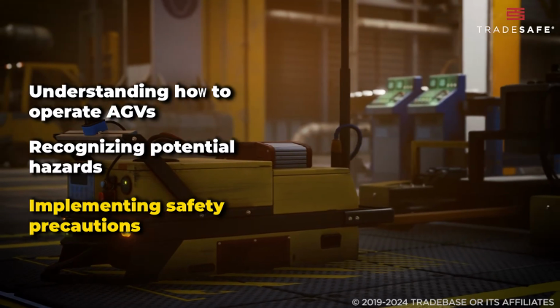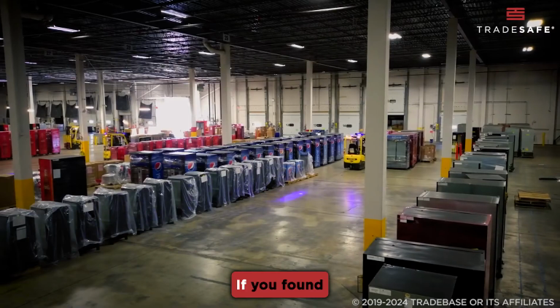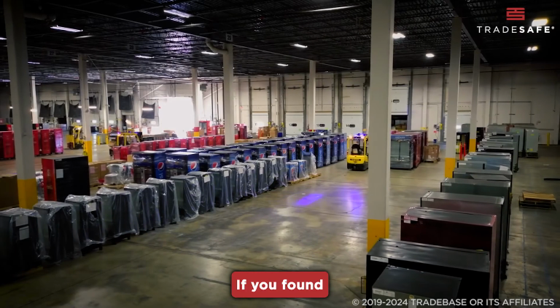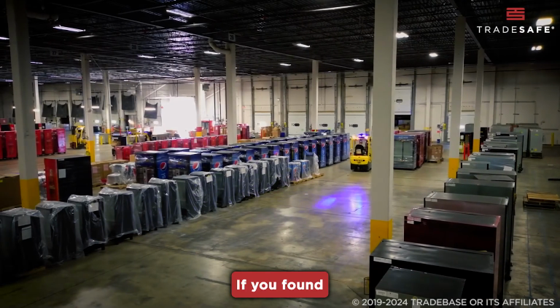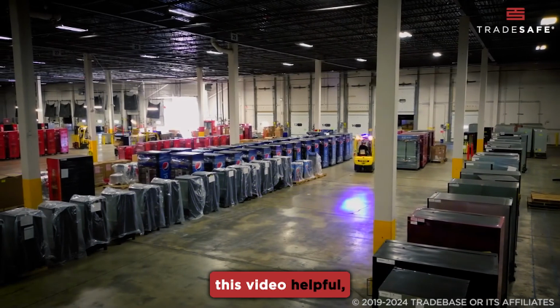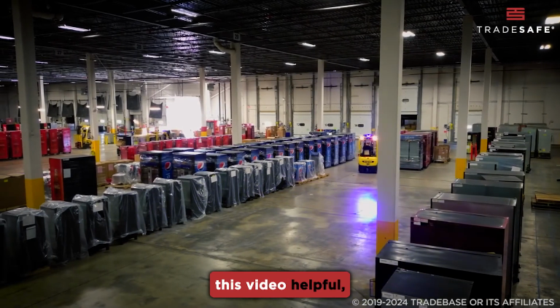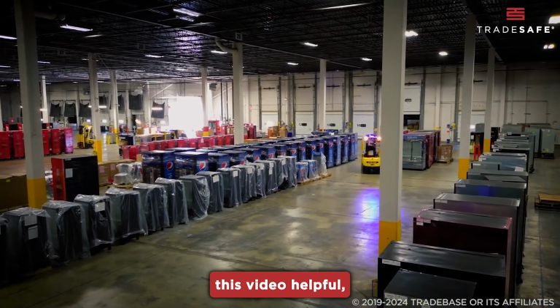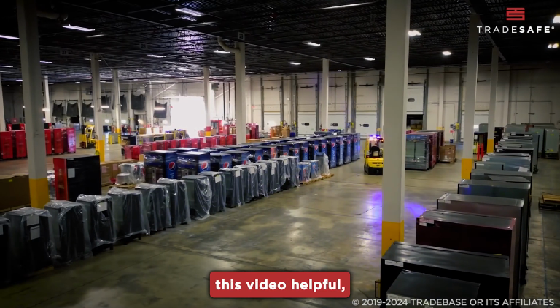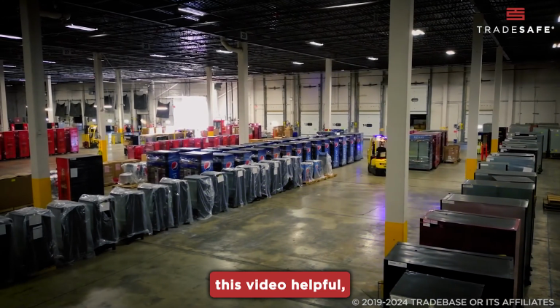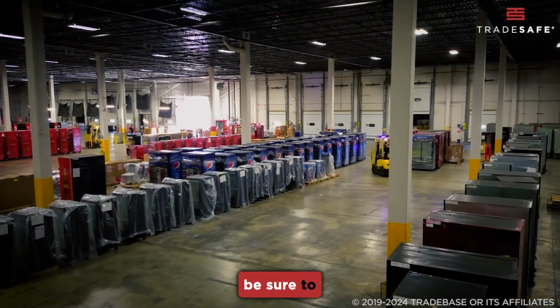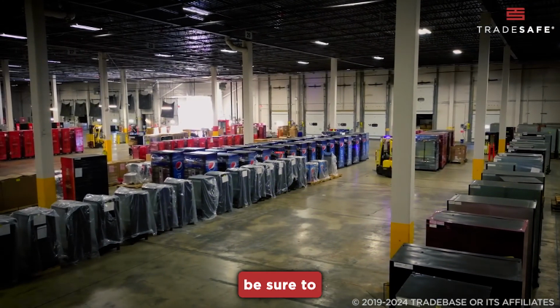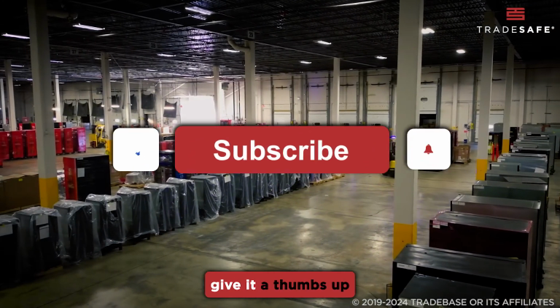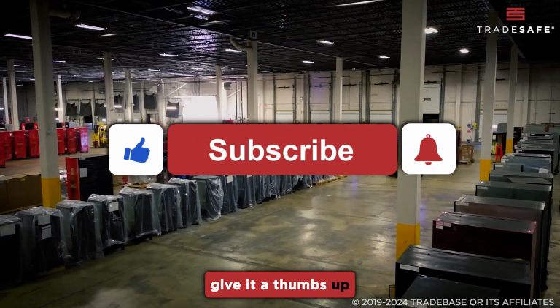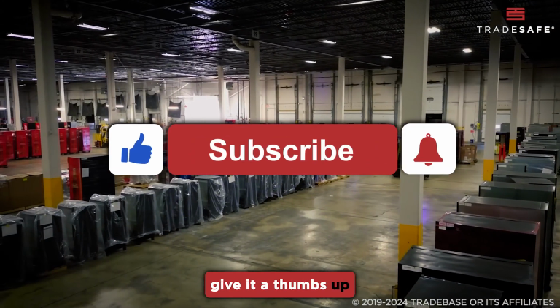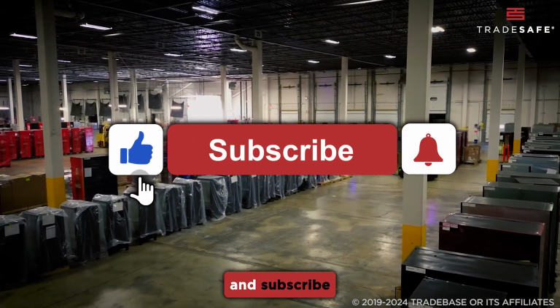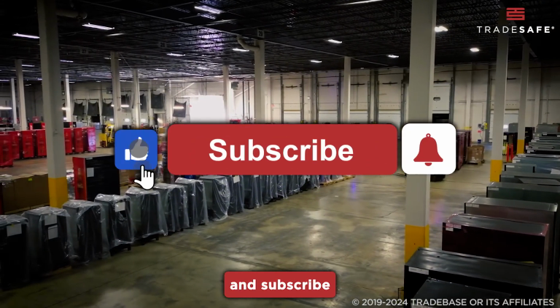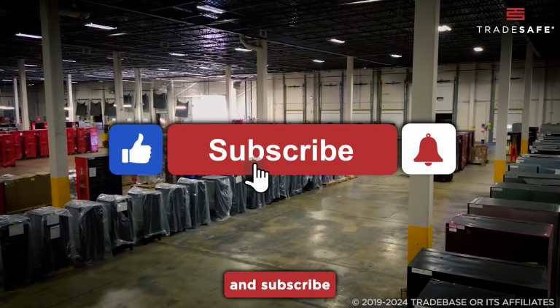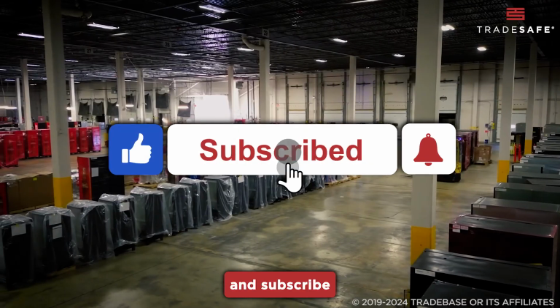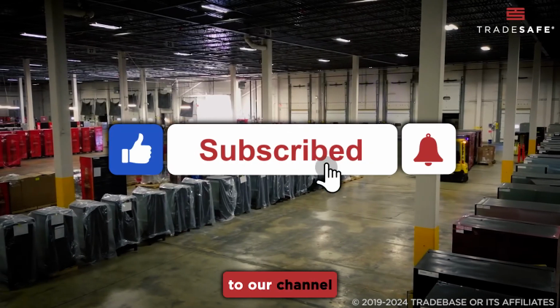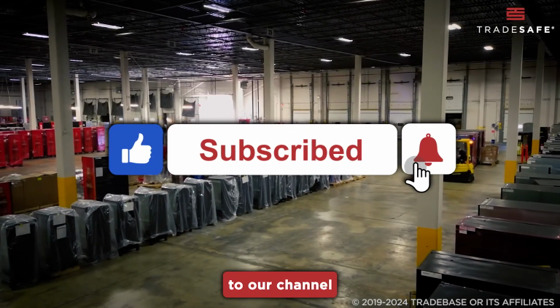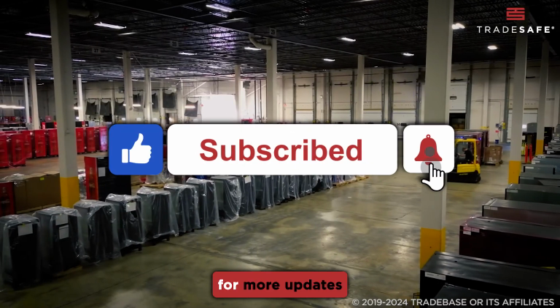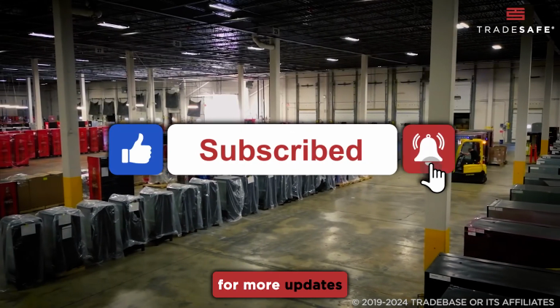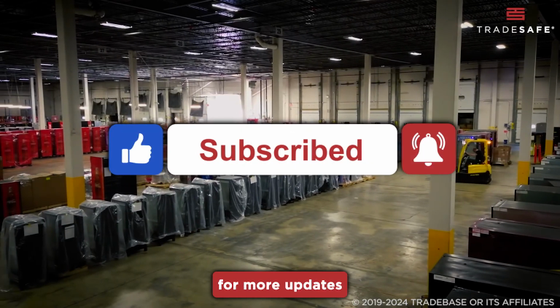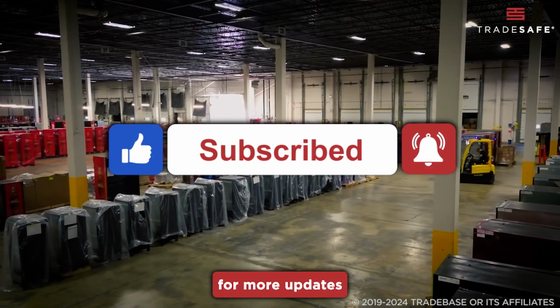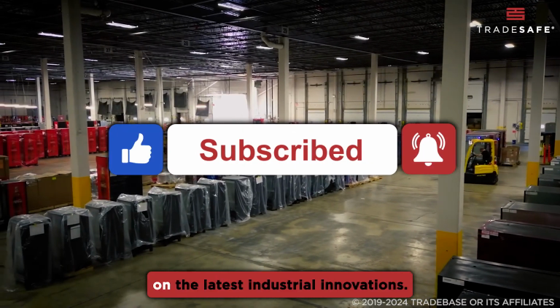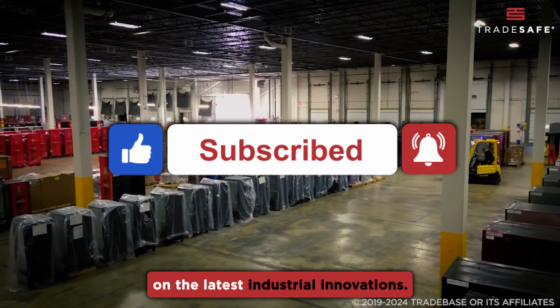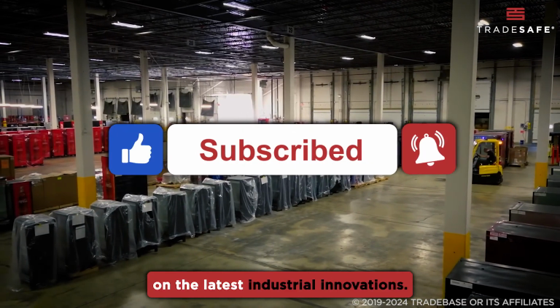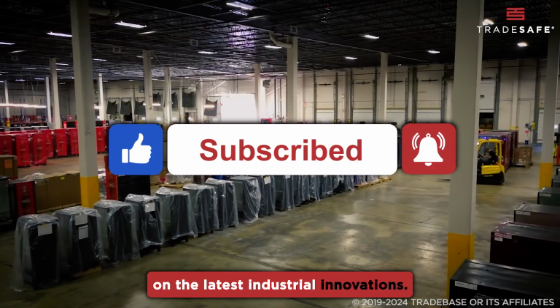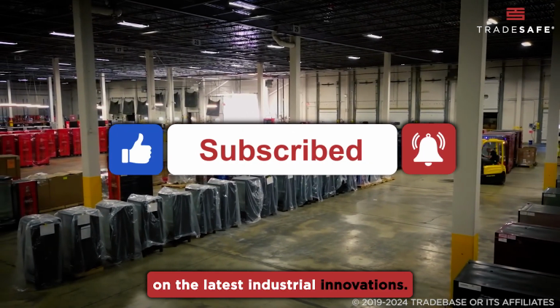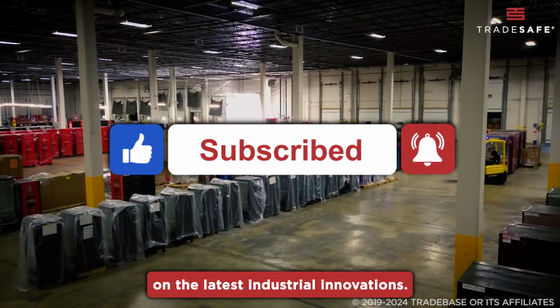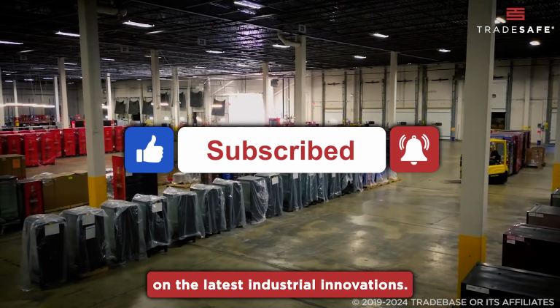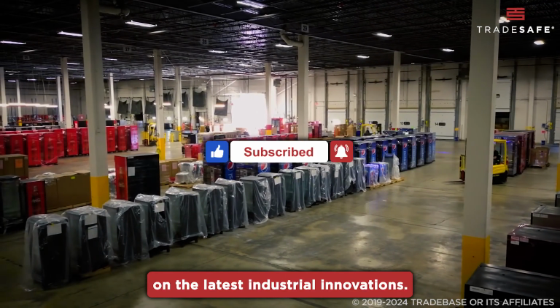If you found this video helpful, be sure to give it a thumbs up and subscribe to our channel for more updates on the latest industrial innovations.